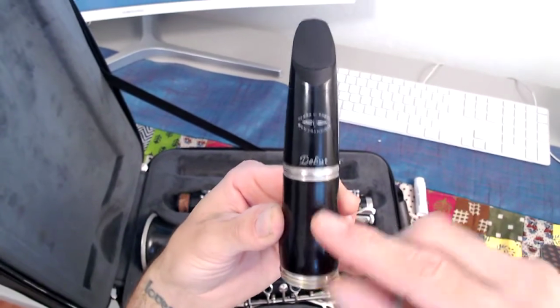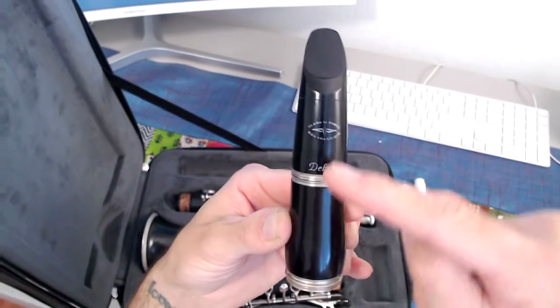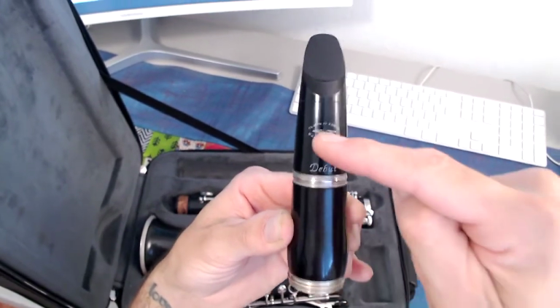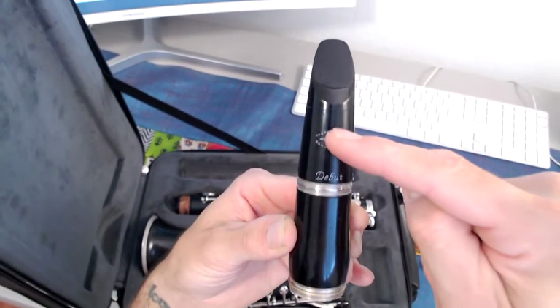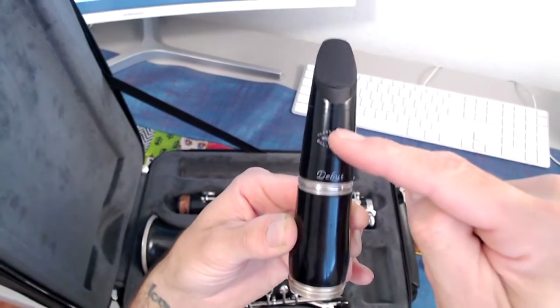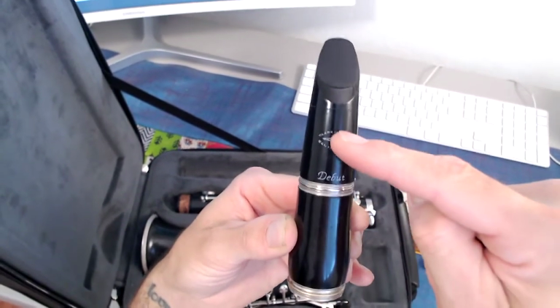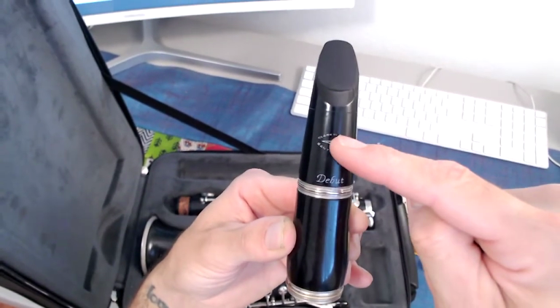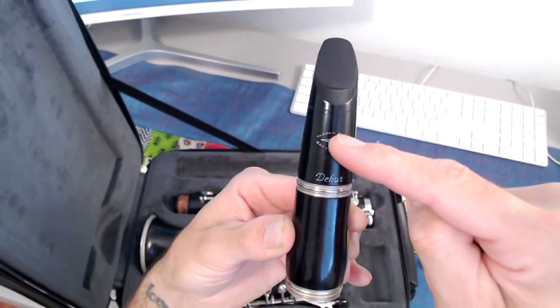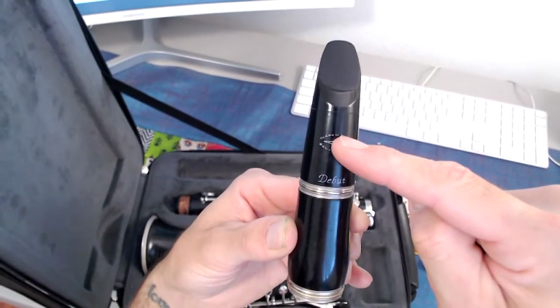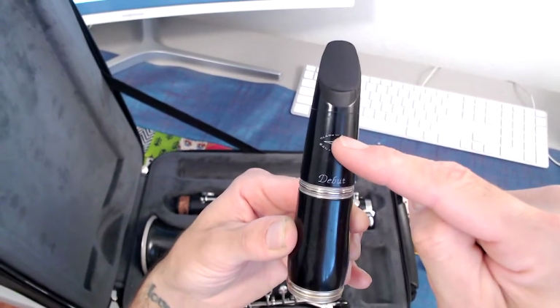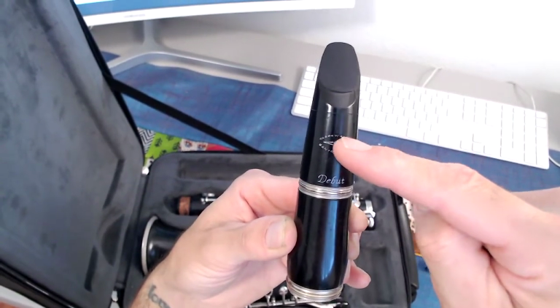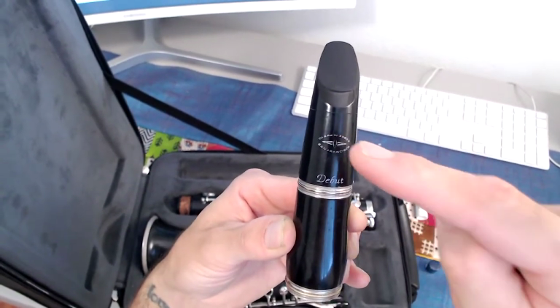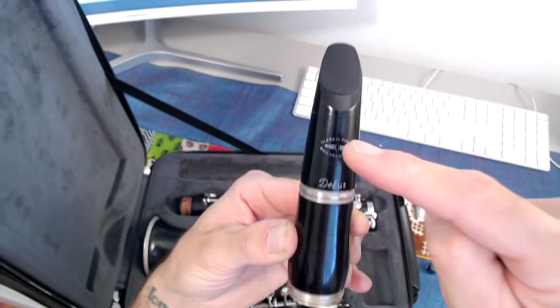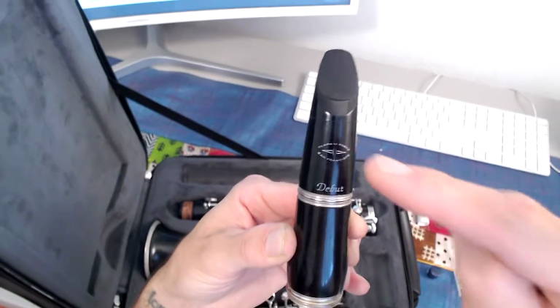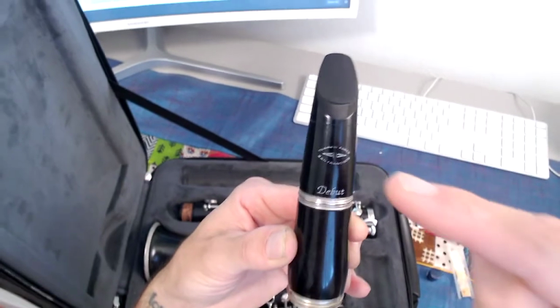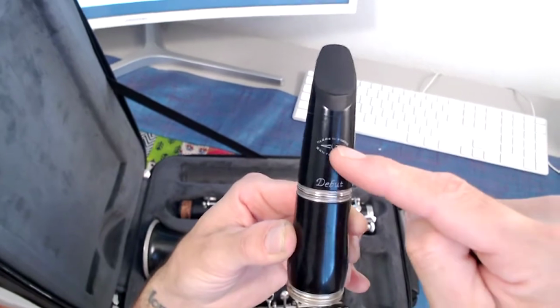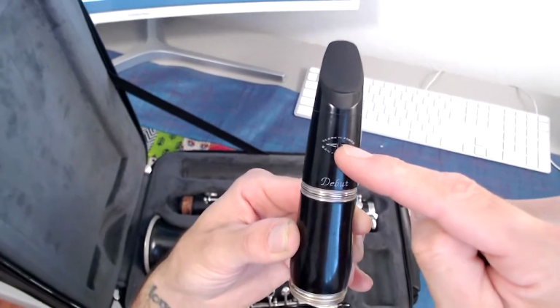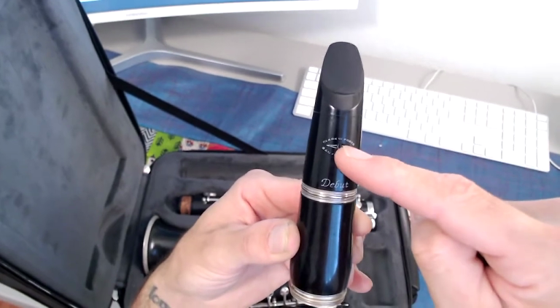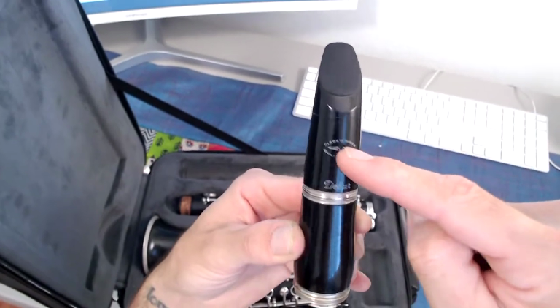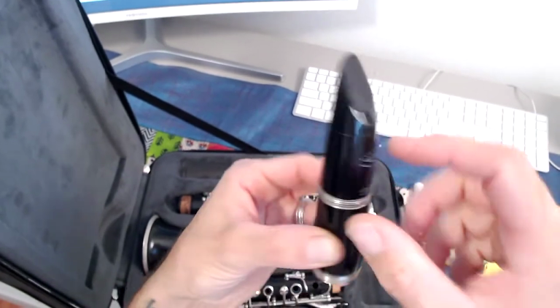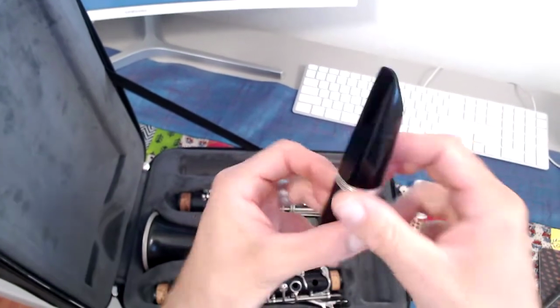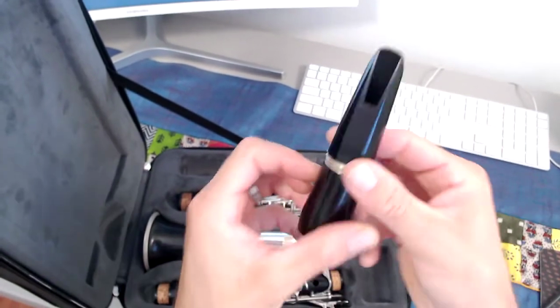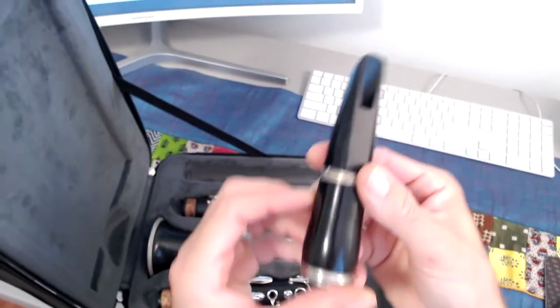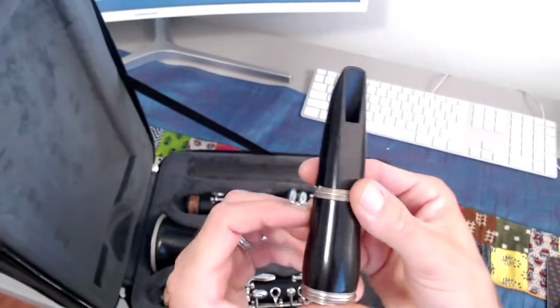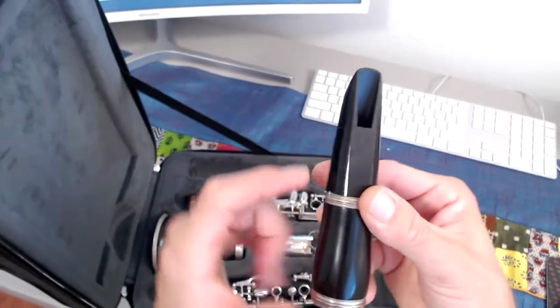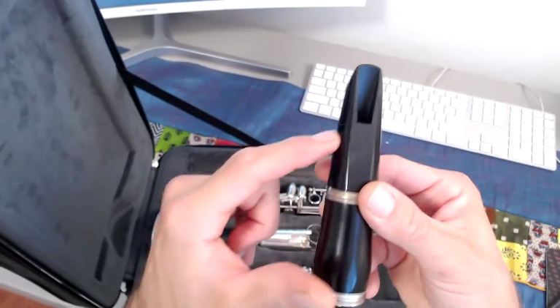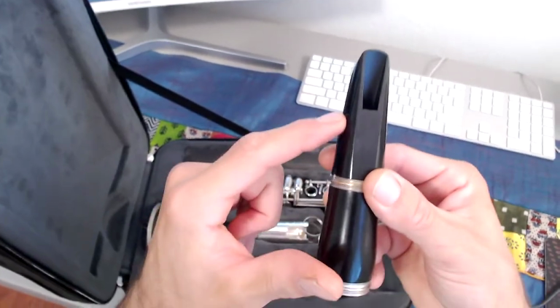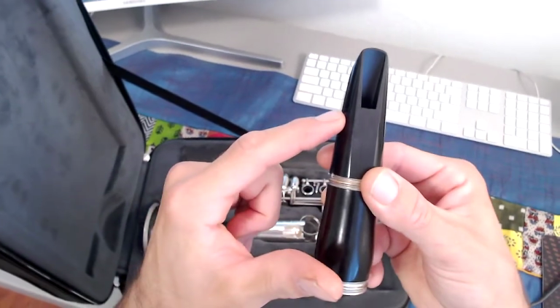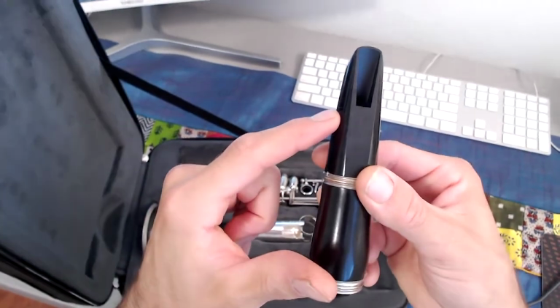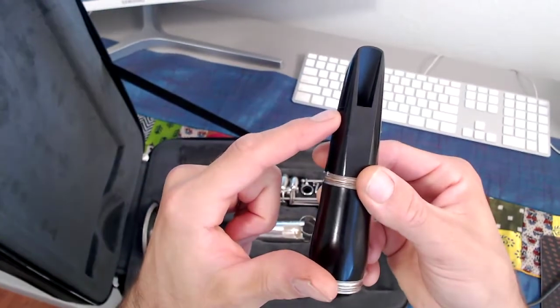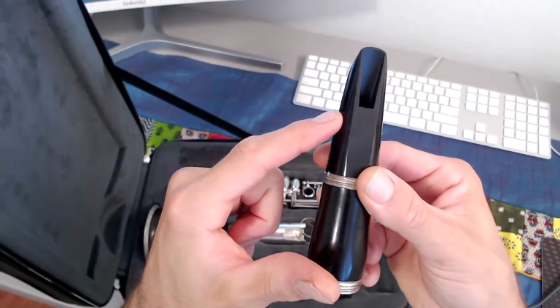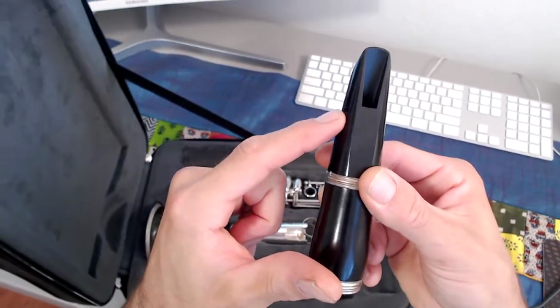Know that the front of your mouthpiece is the side without the hole in it — that would be the back of the mouthpiece.